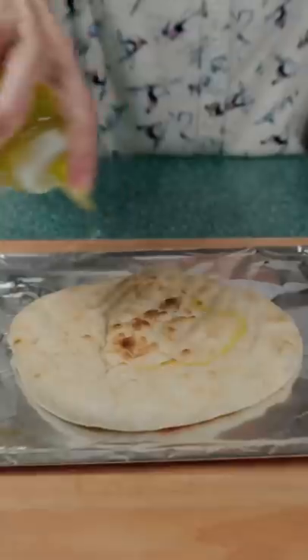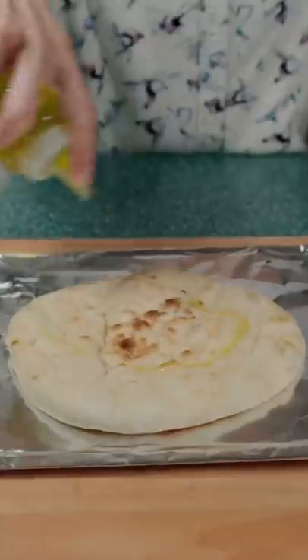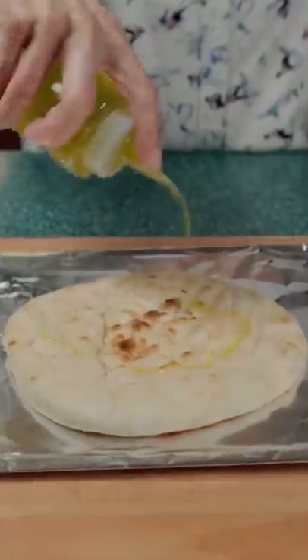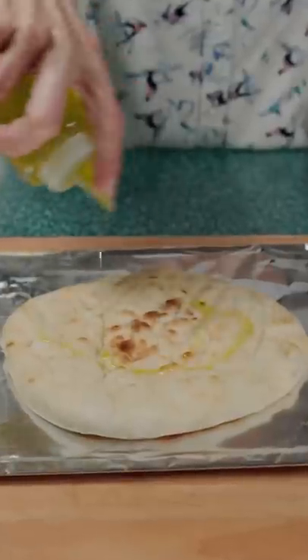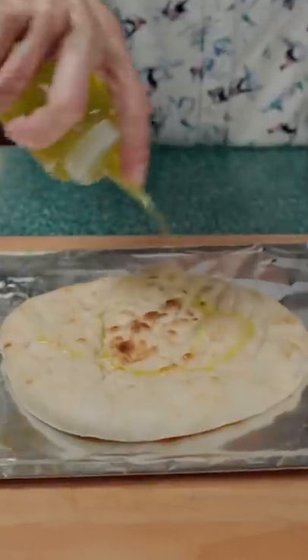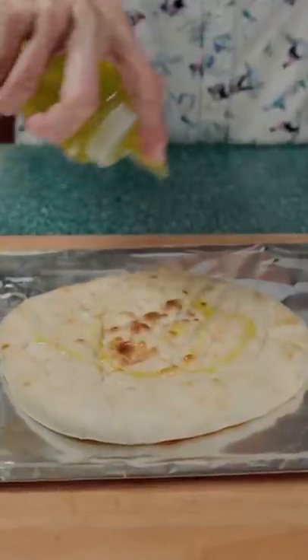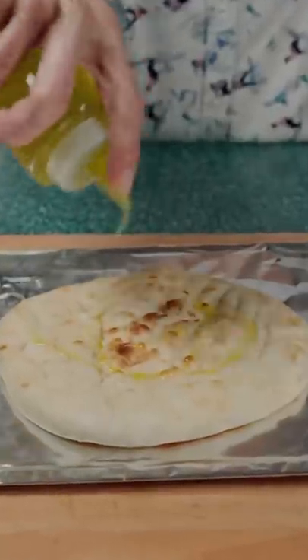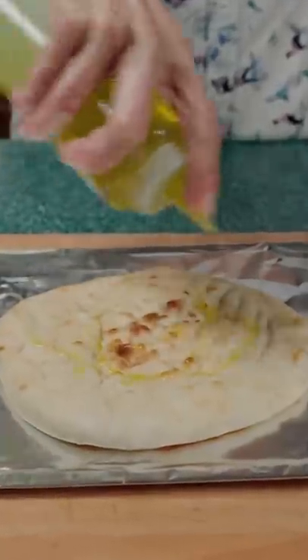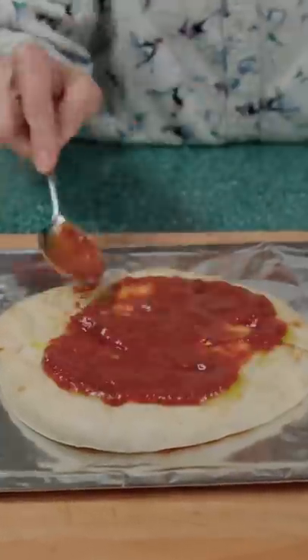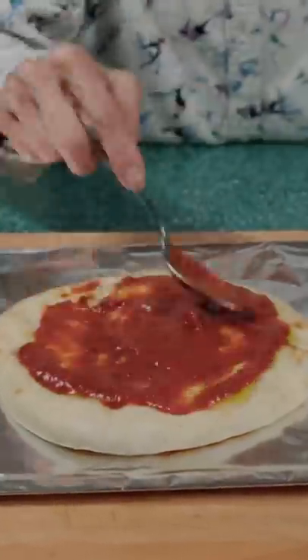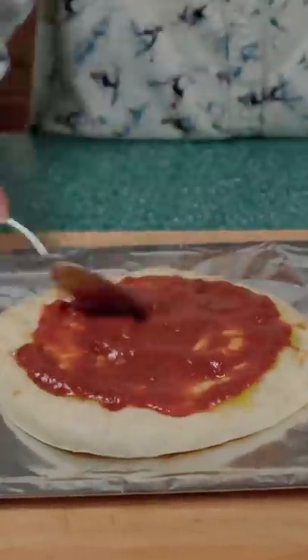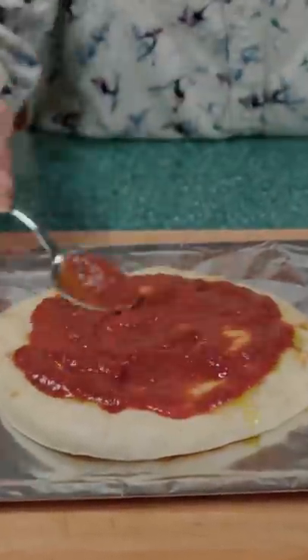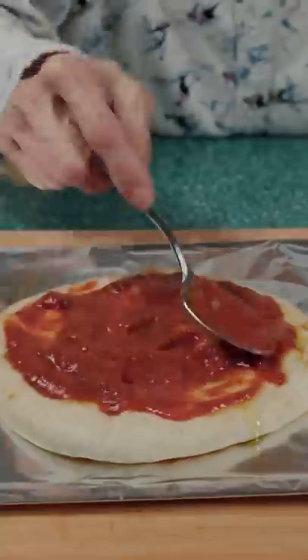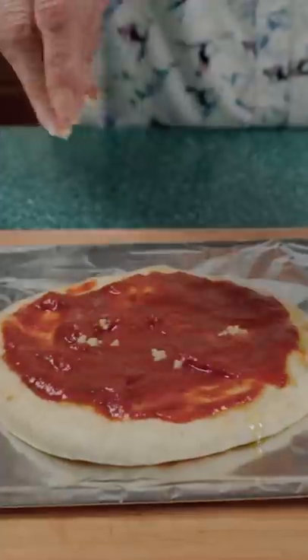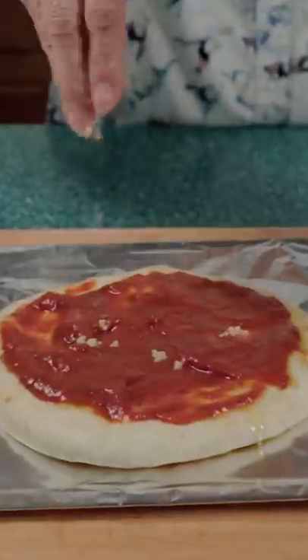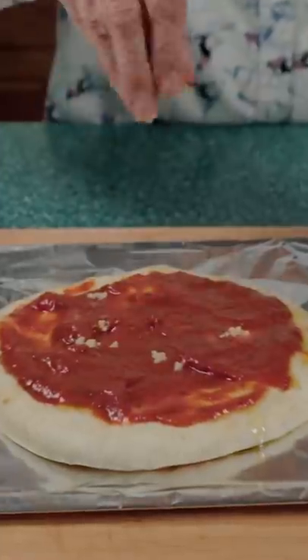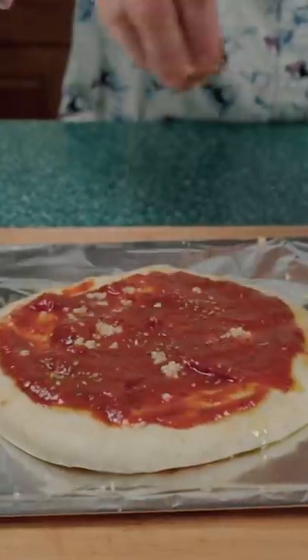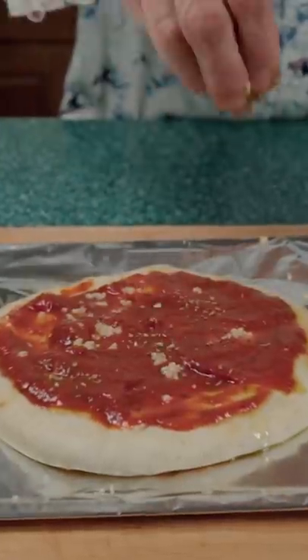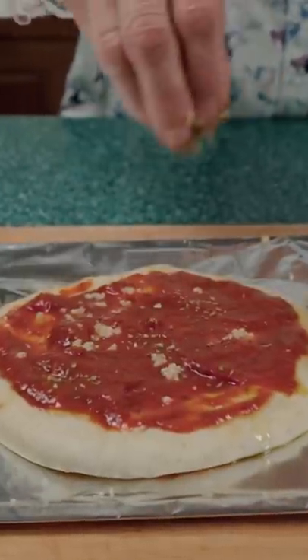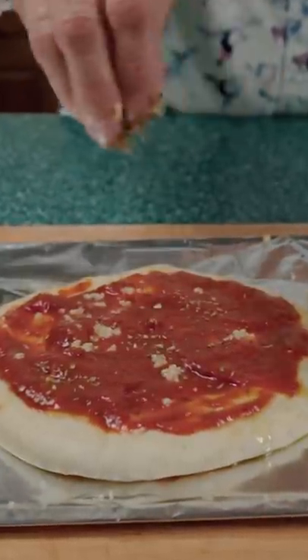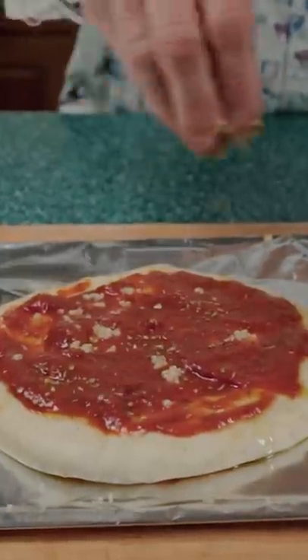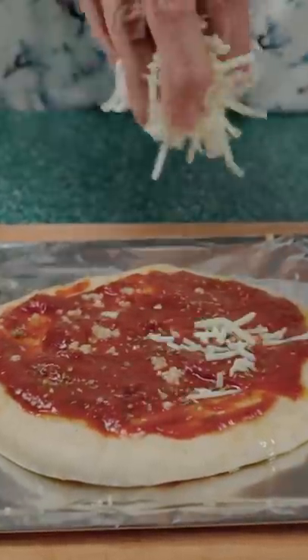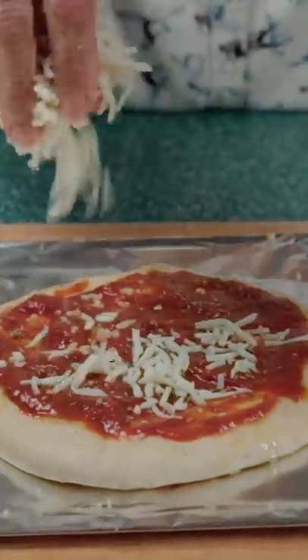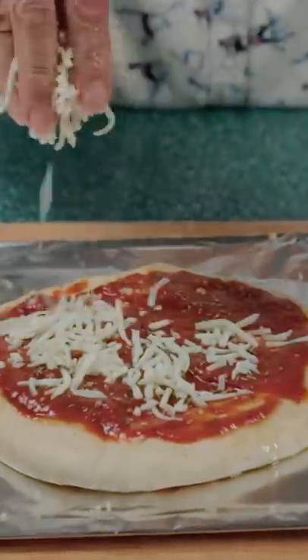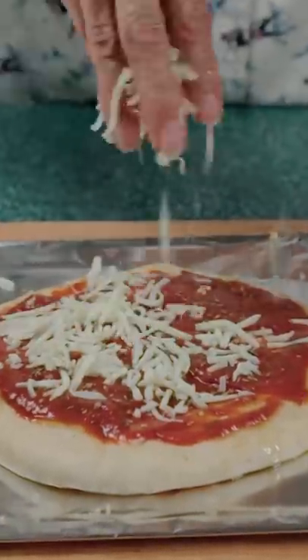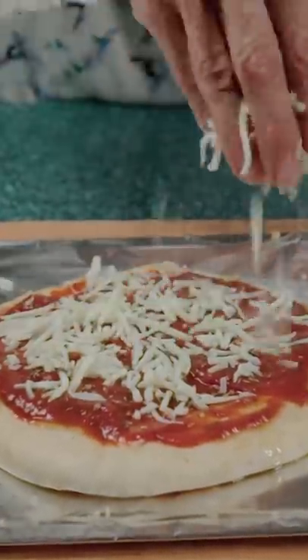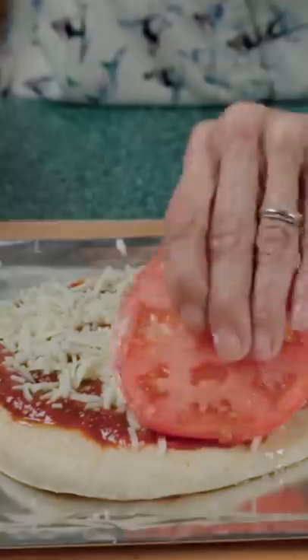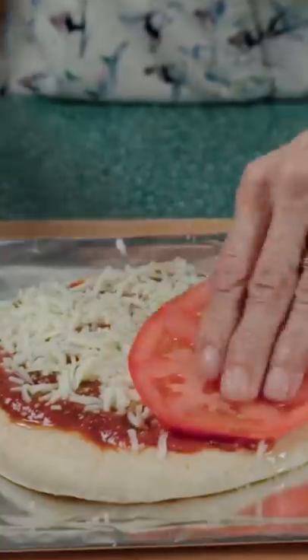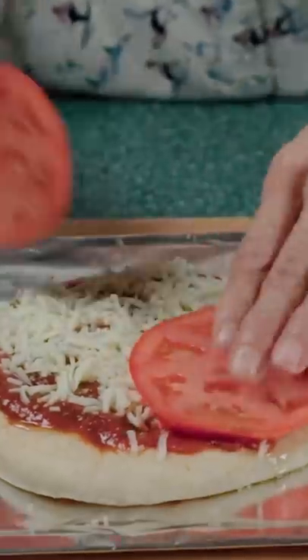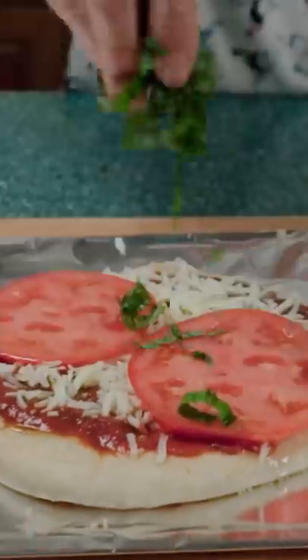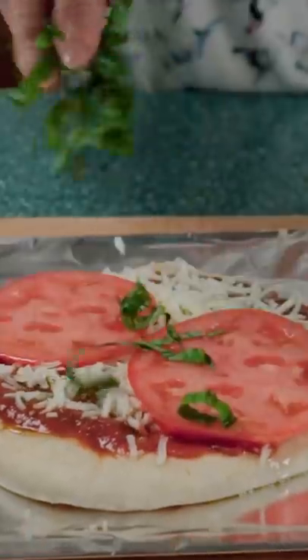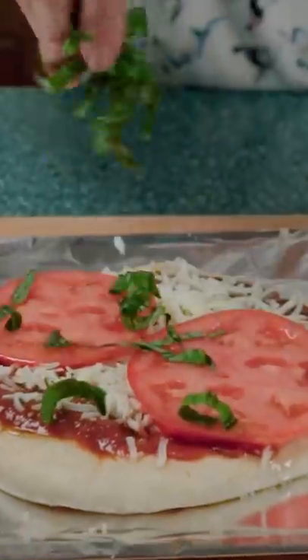Add oil to pita bread, then spread on the pizza sauce. Add garlic, oregano, shredded mozzarella cheese, tomatoes, and basil.